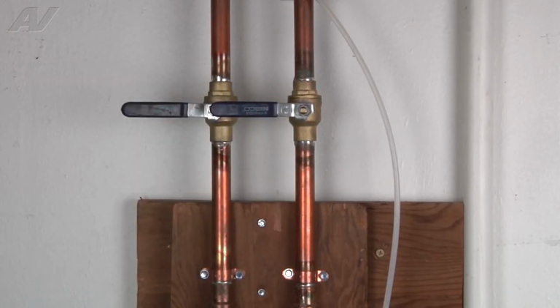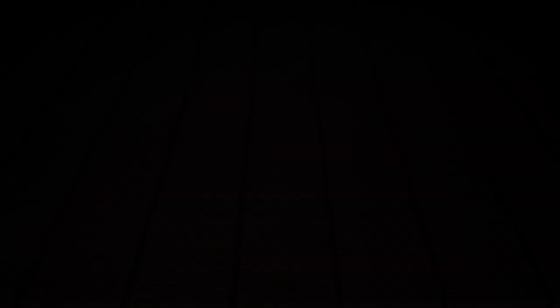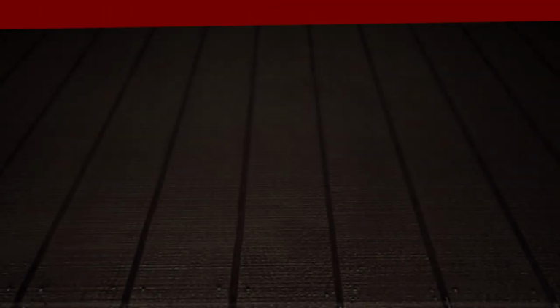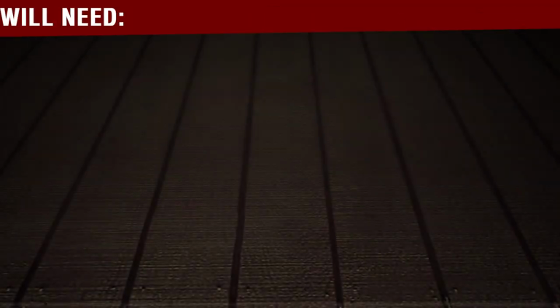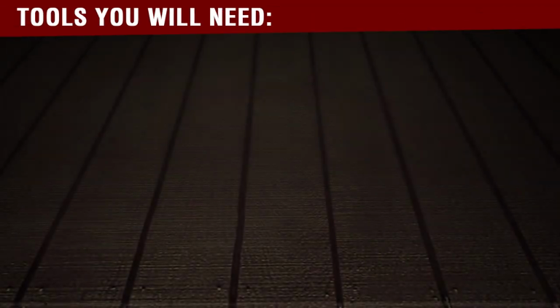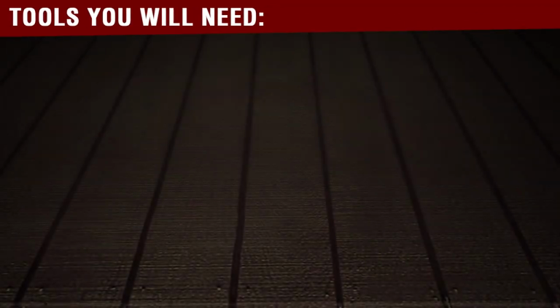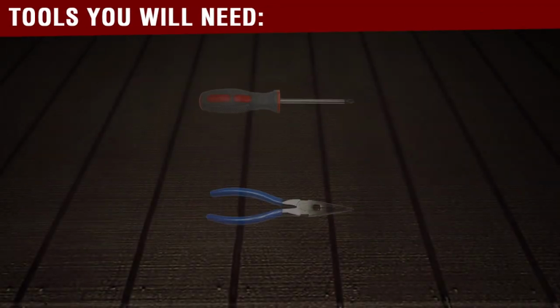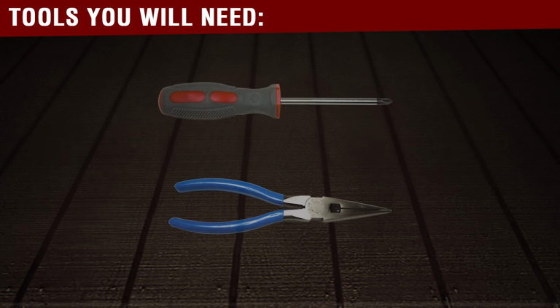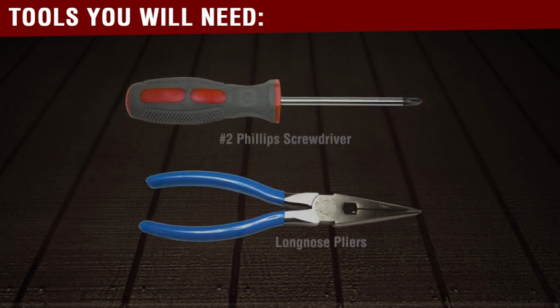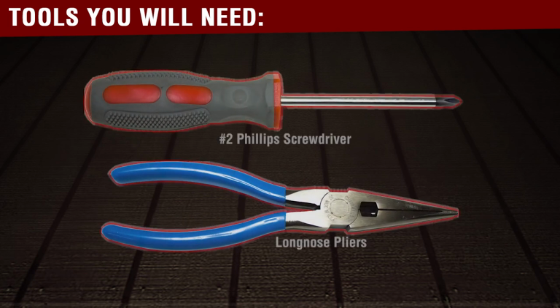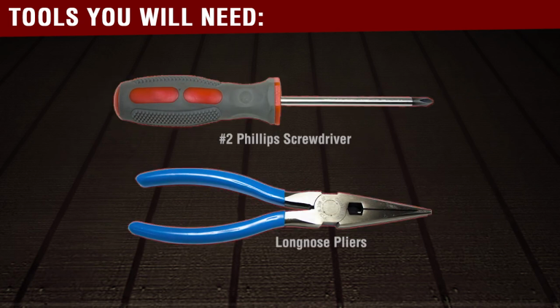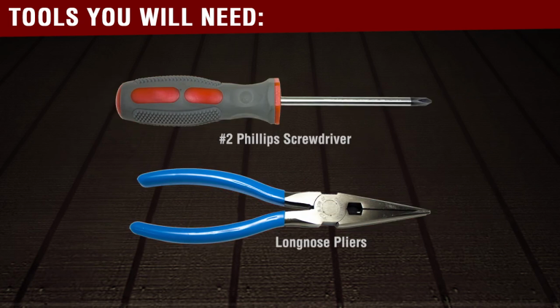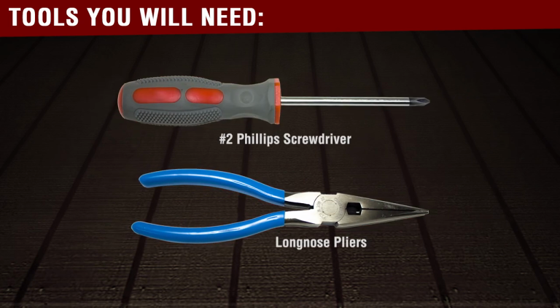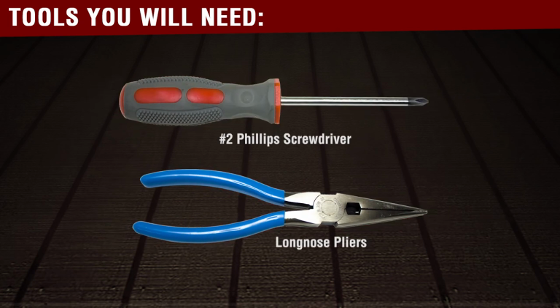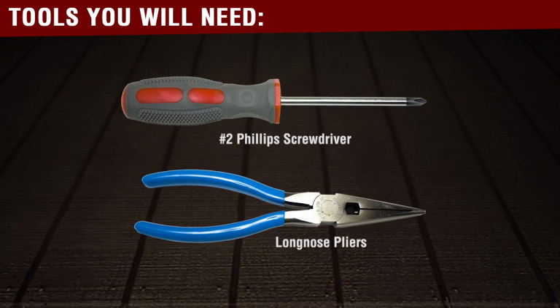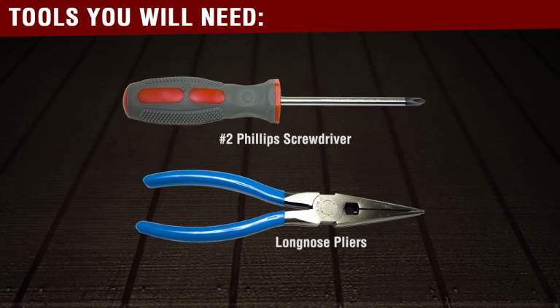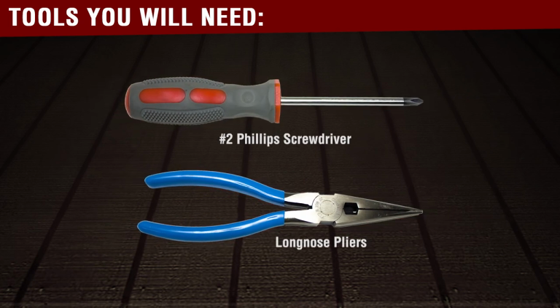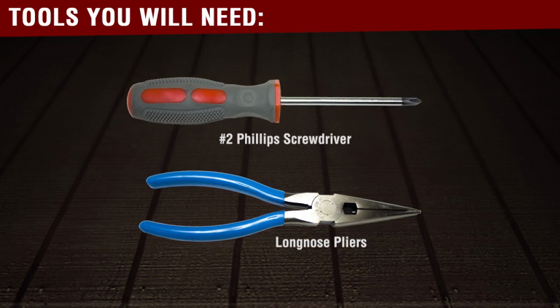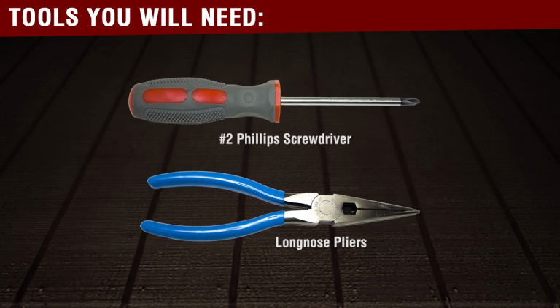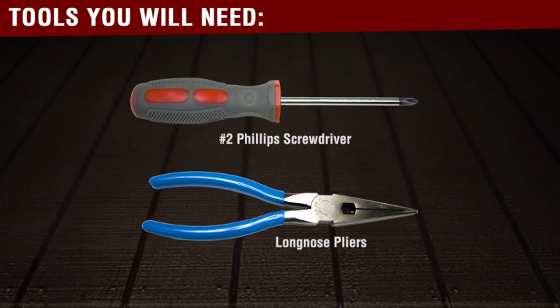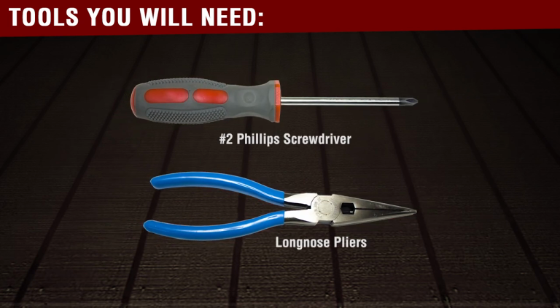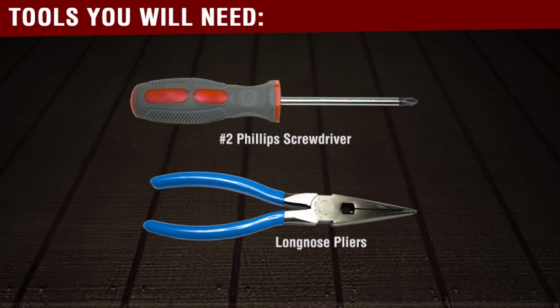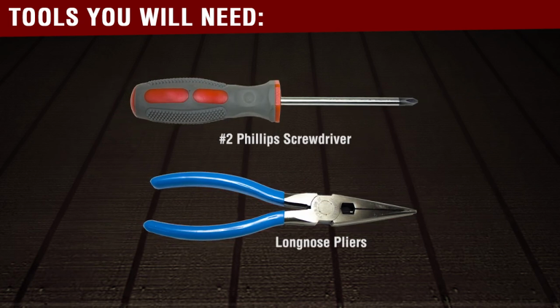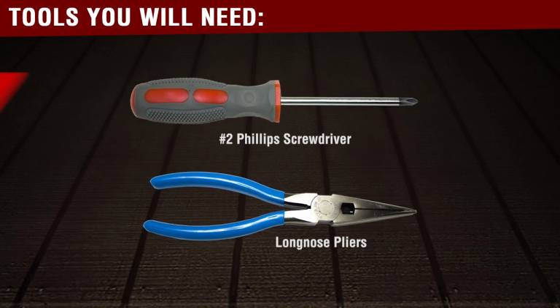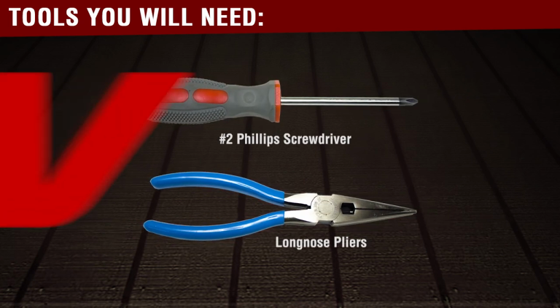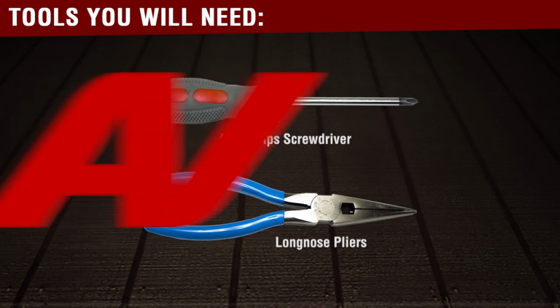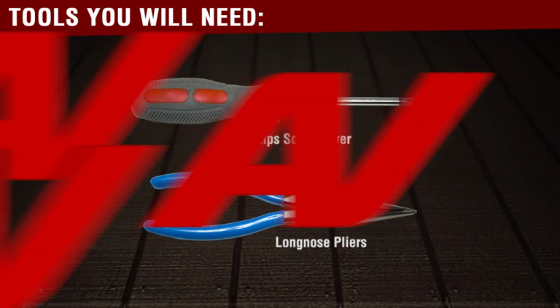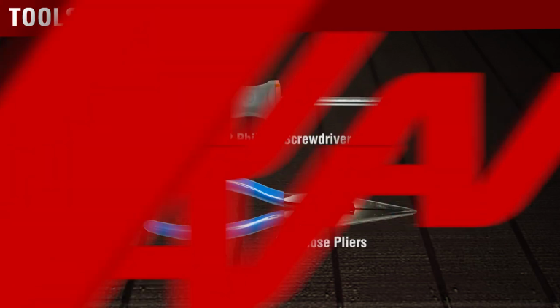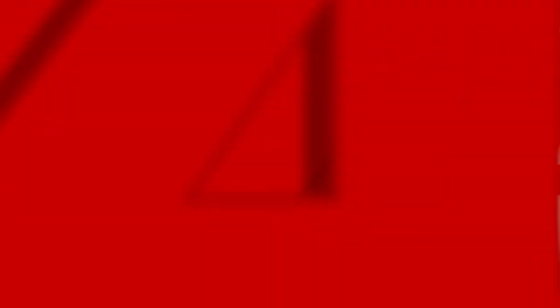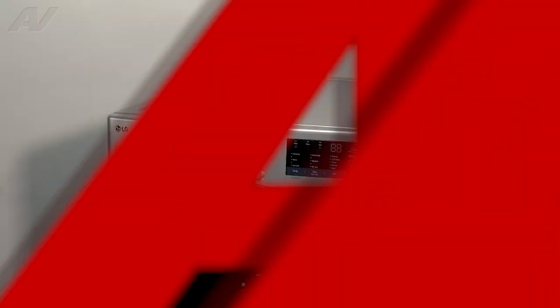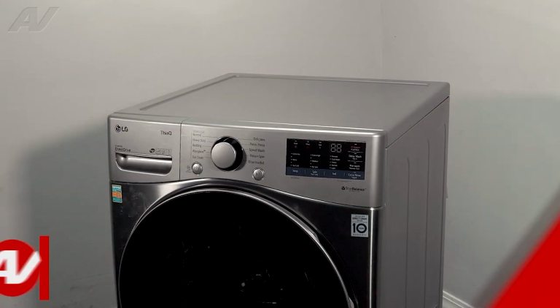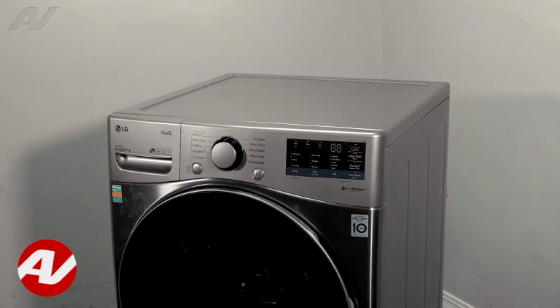You will need the following tools to complete this repair. To begin, you must first remove the top panel.